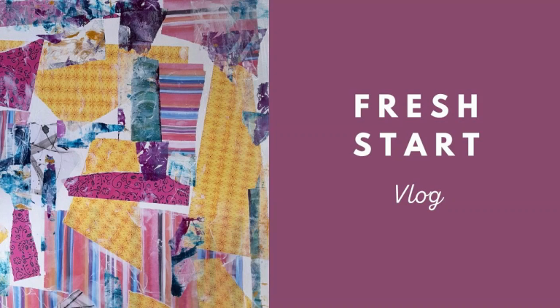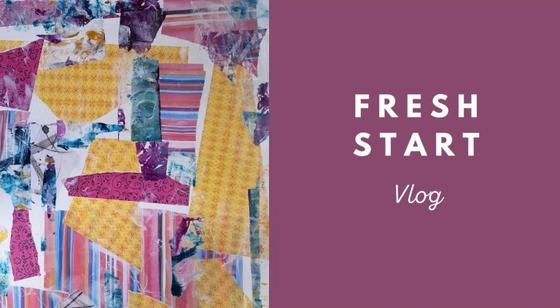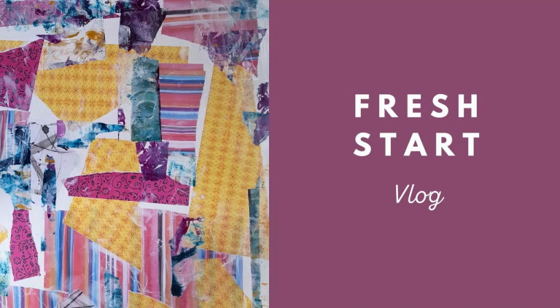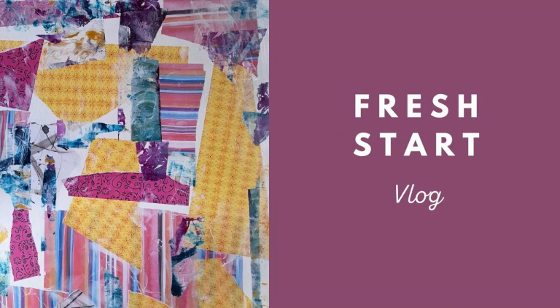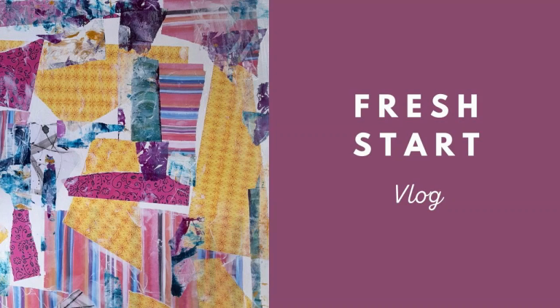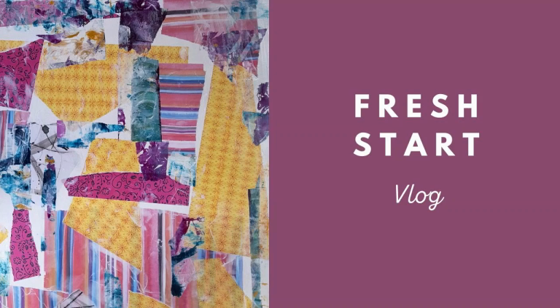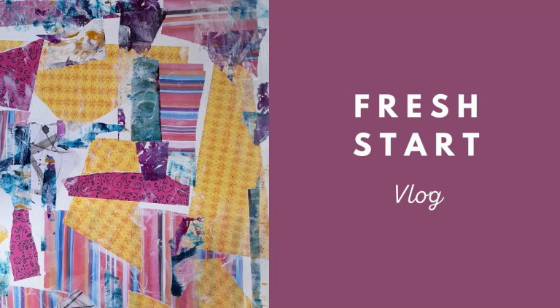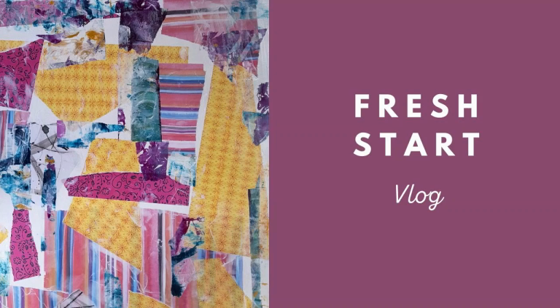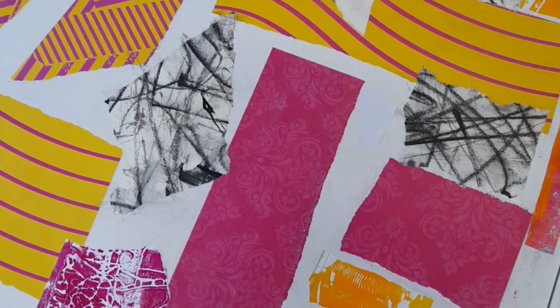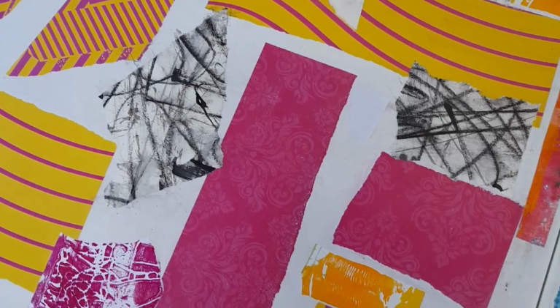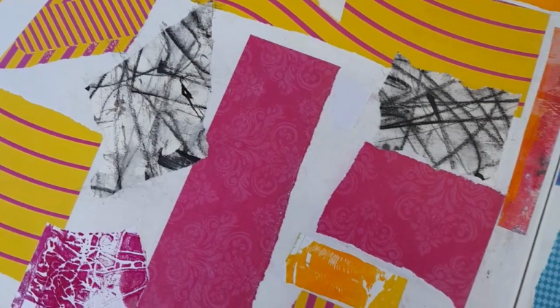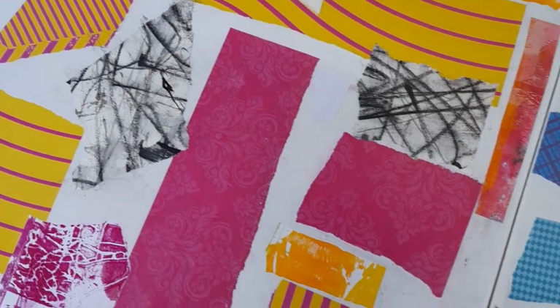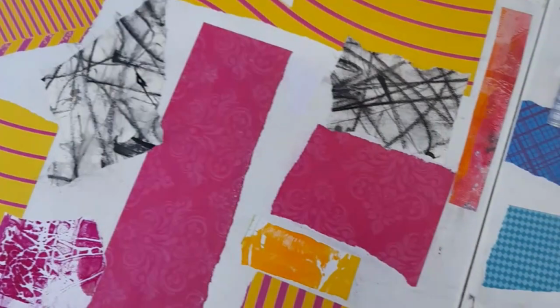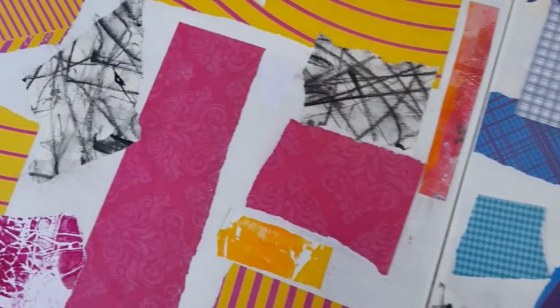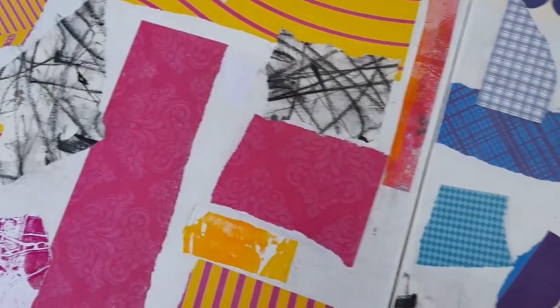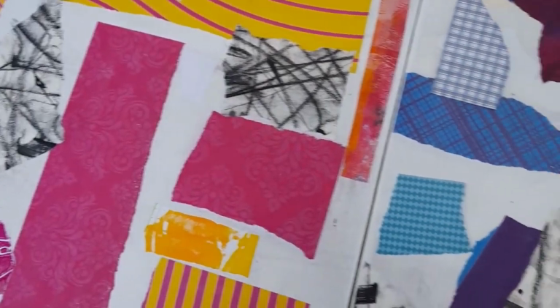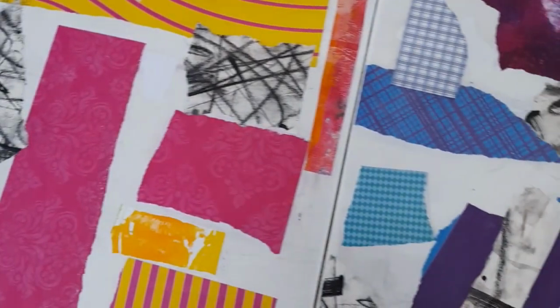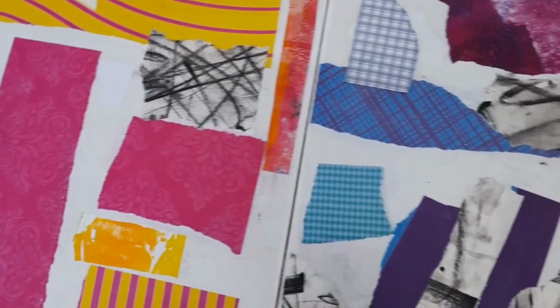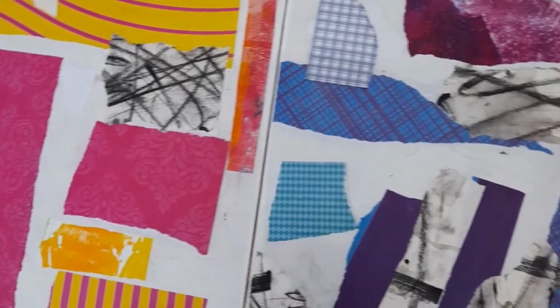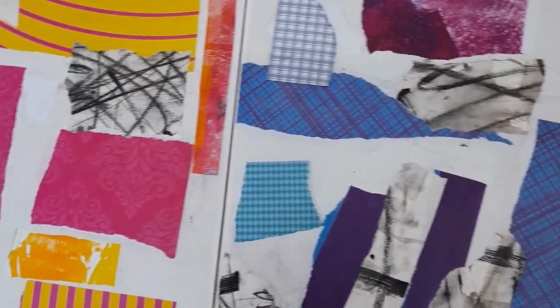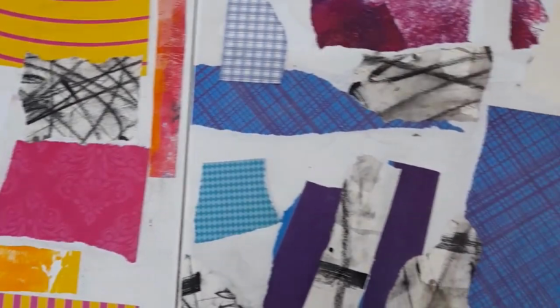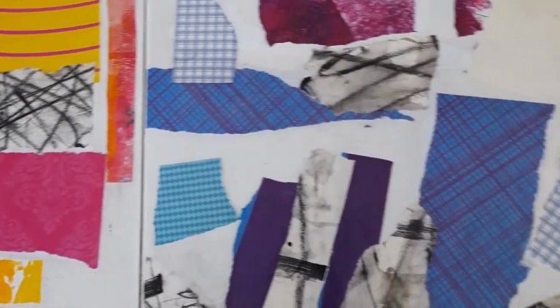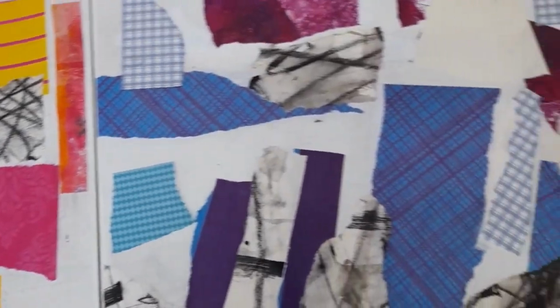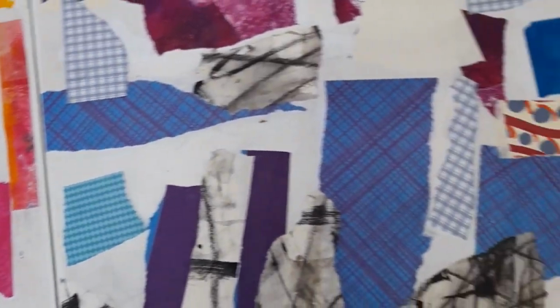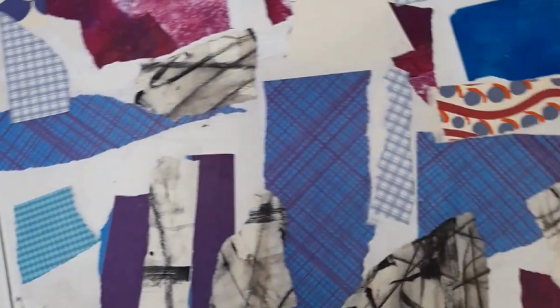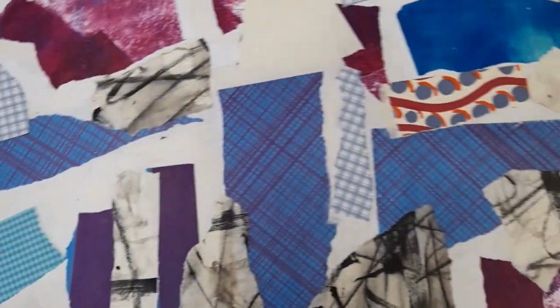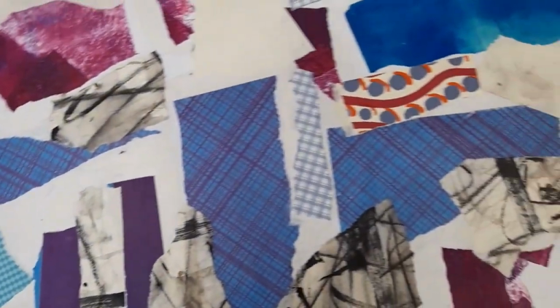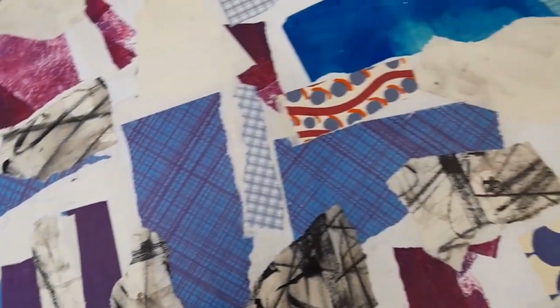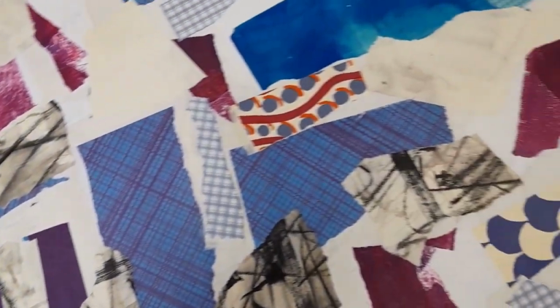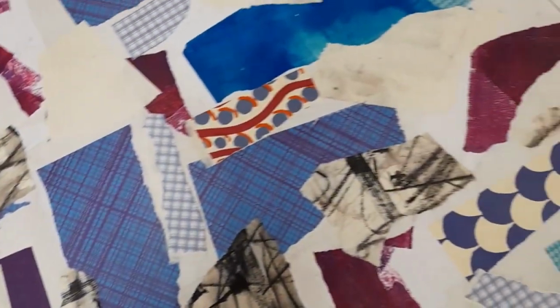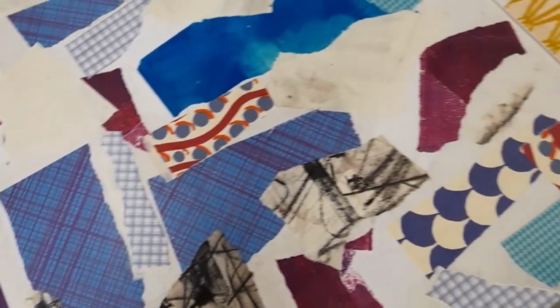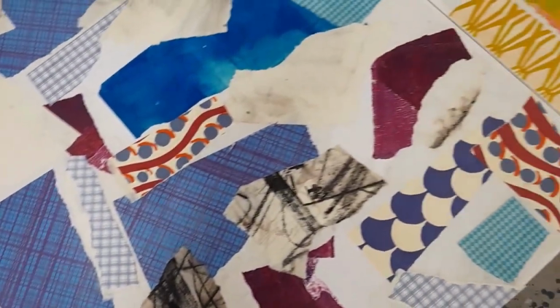Hi and welcome to my vlog. Today I thought I'd show you how I'm going to start this next series of work with collage pieces.